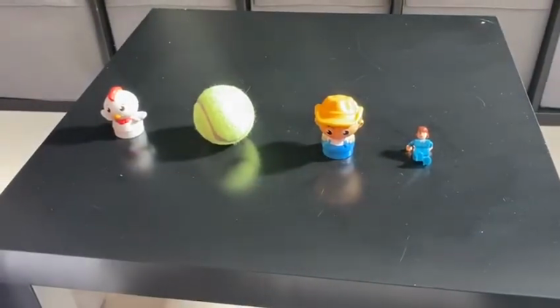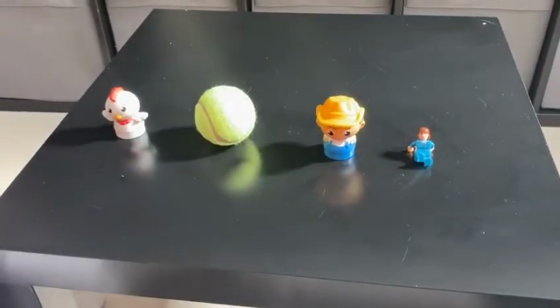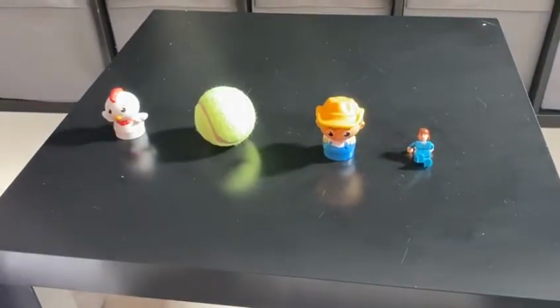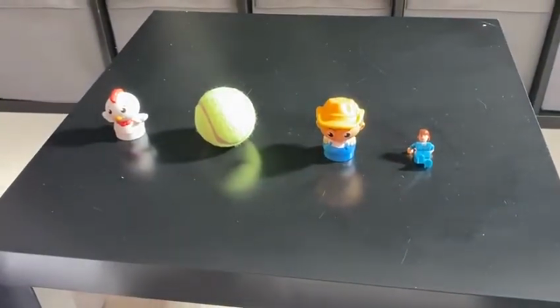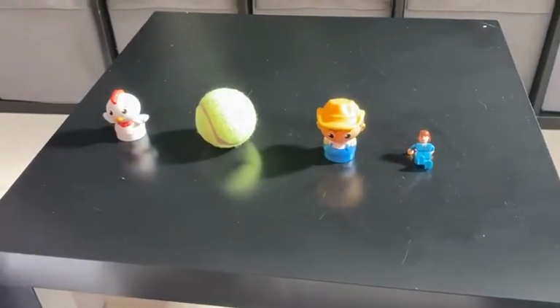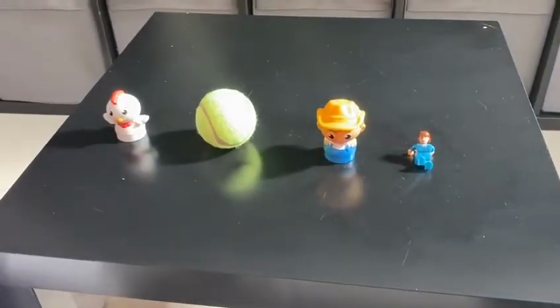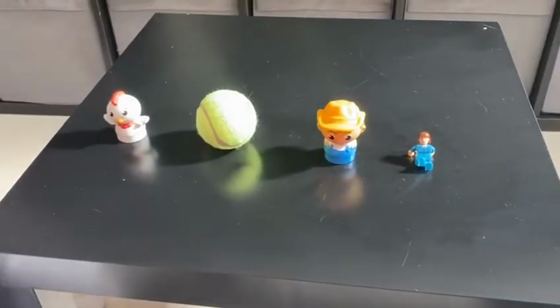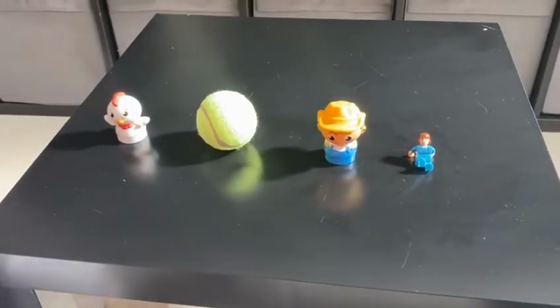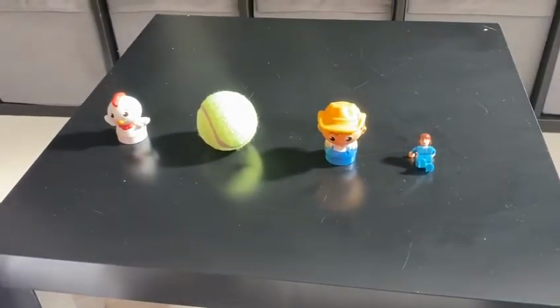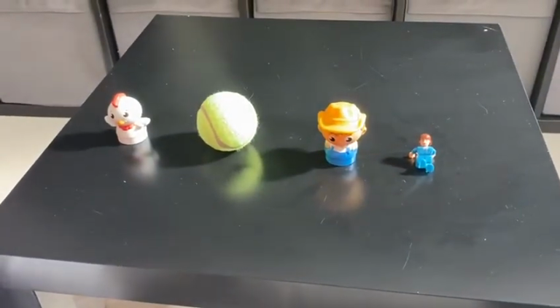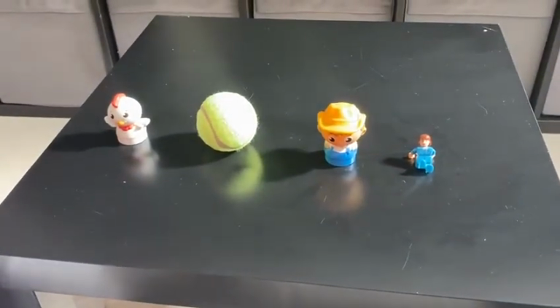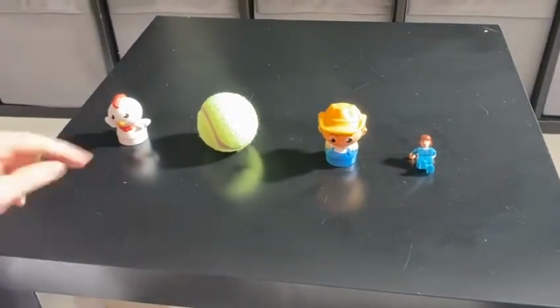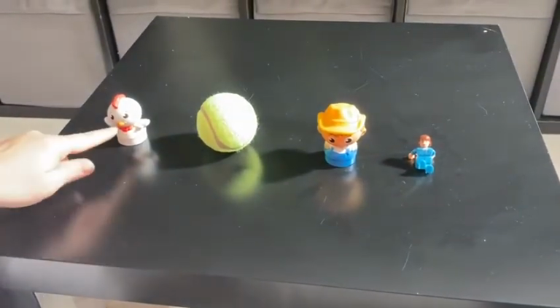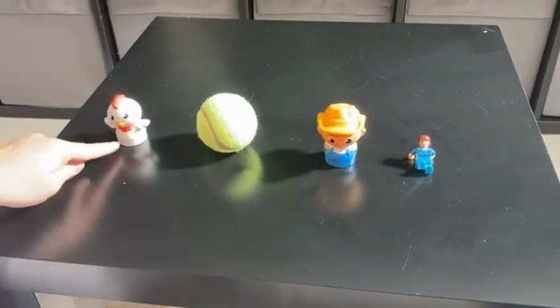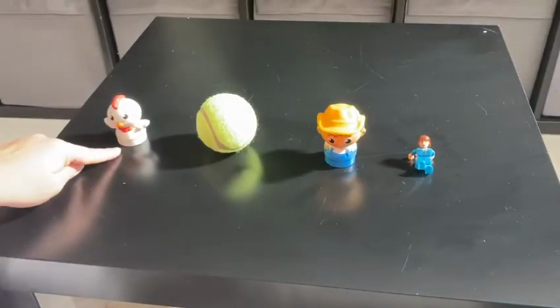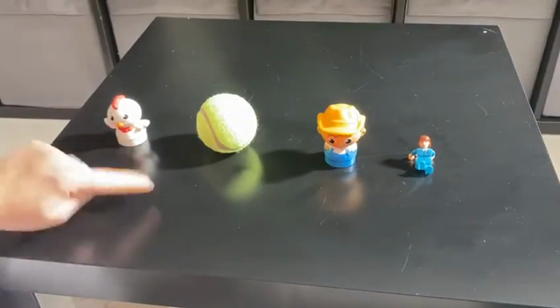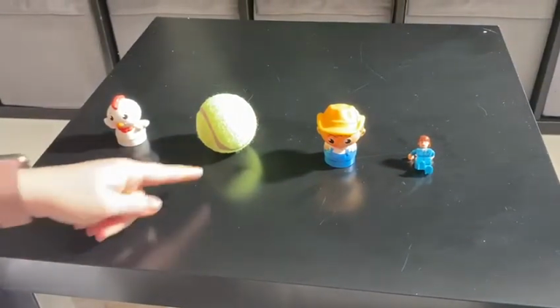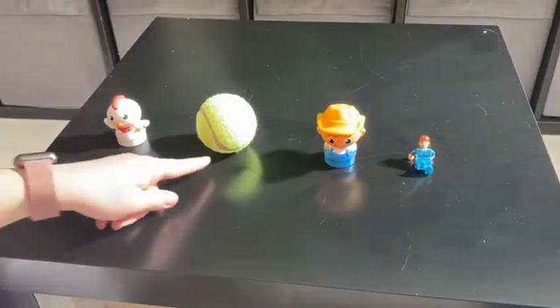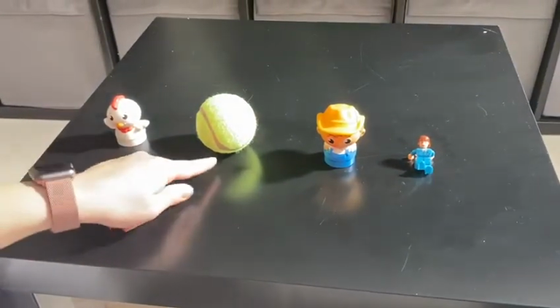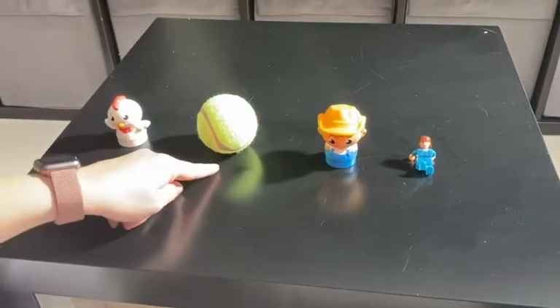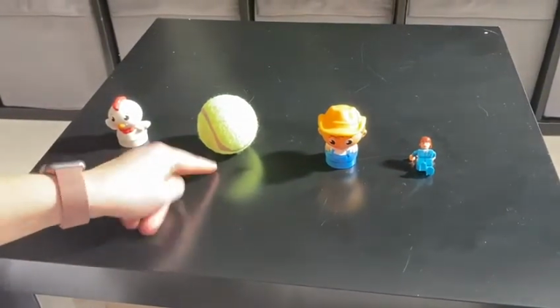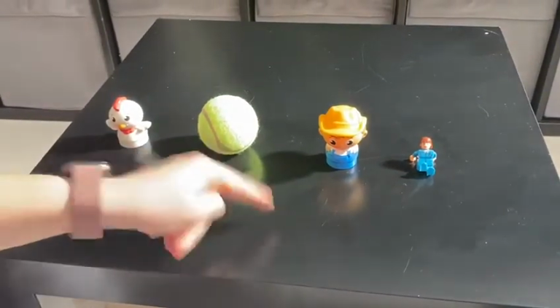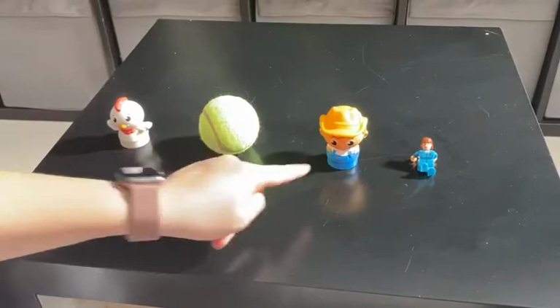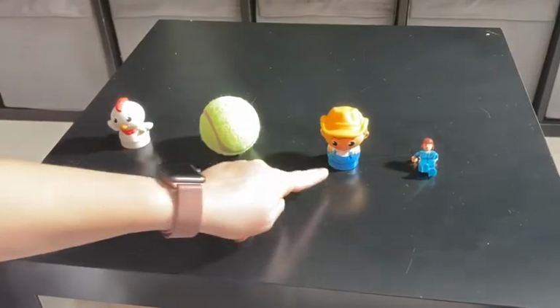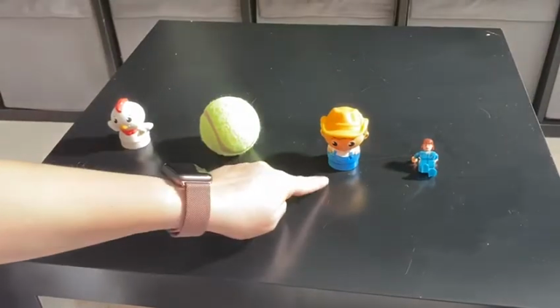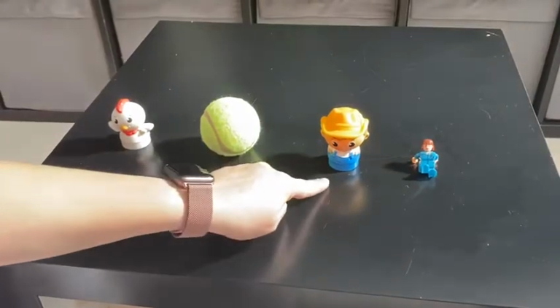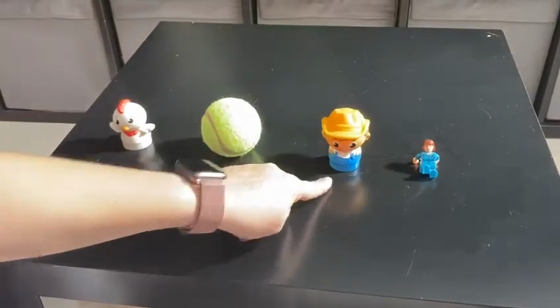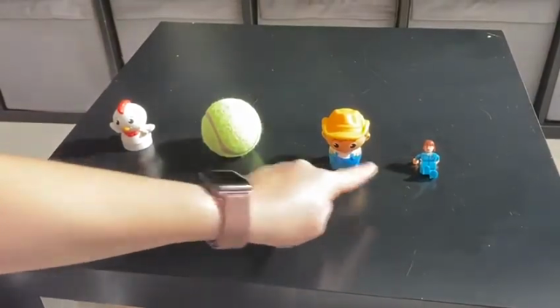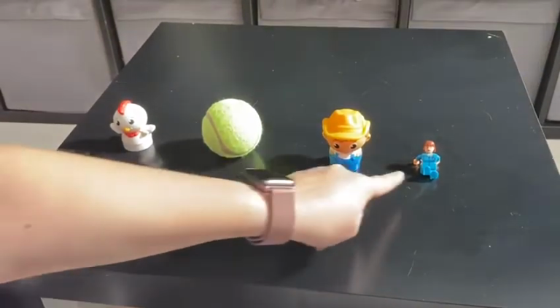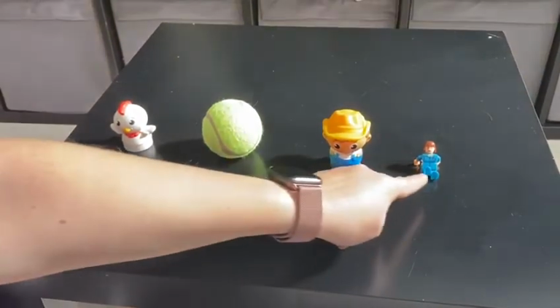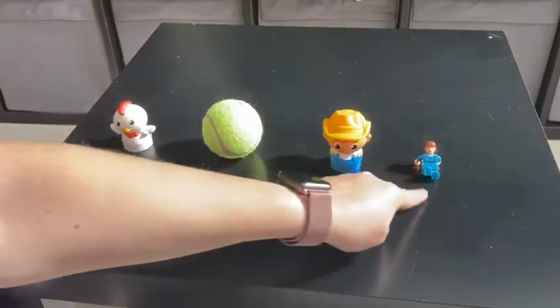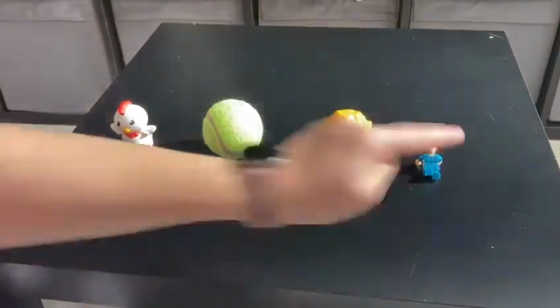Let's count these items. One, two, three, four.